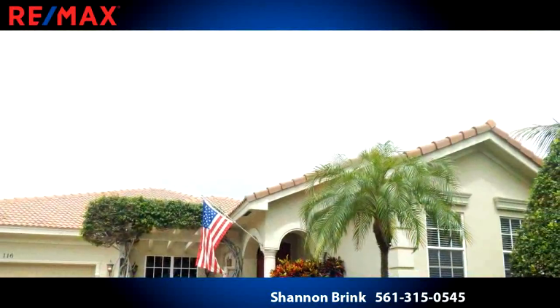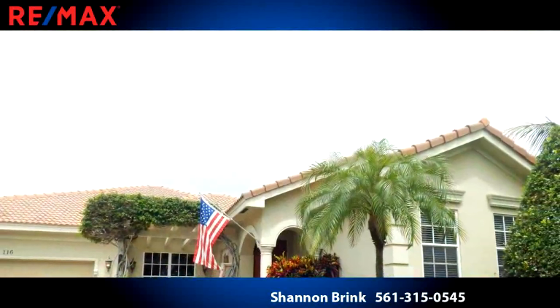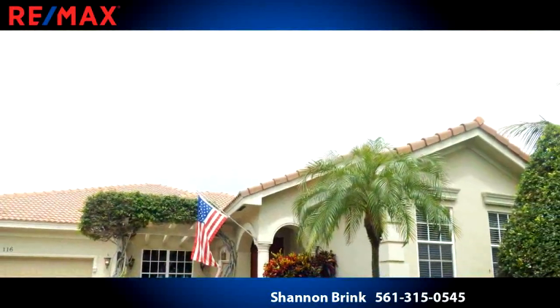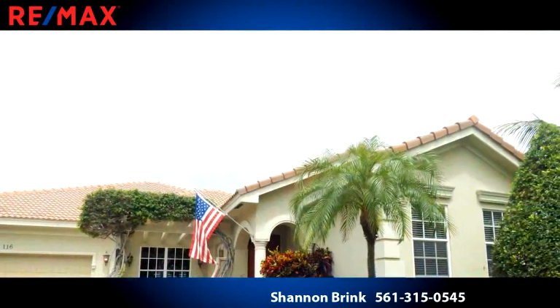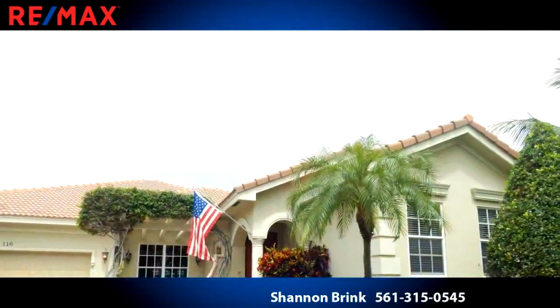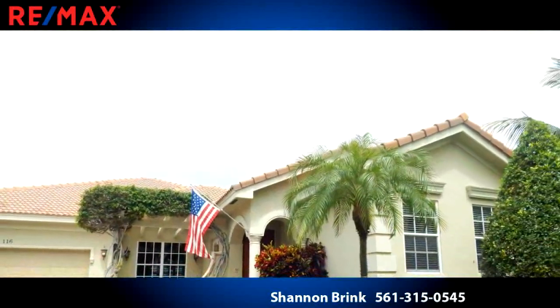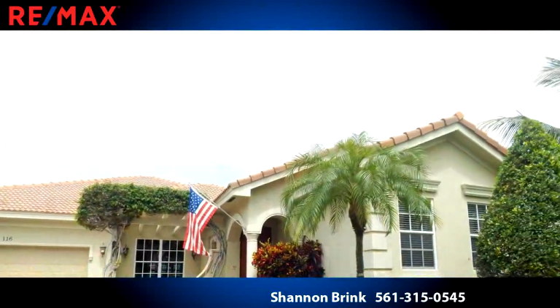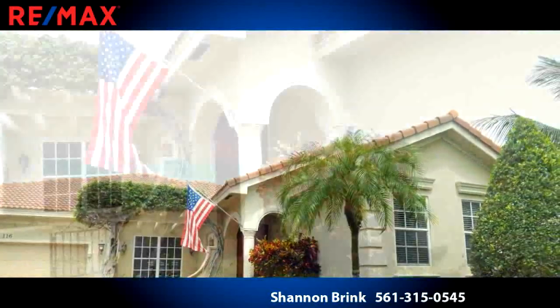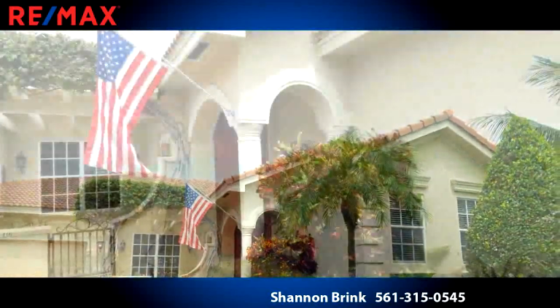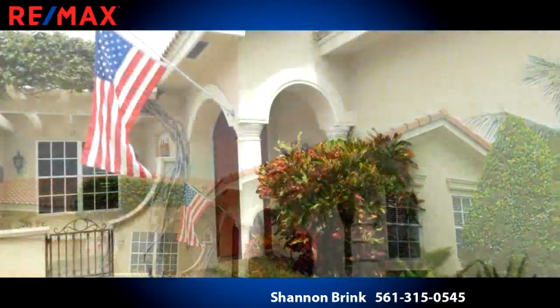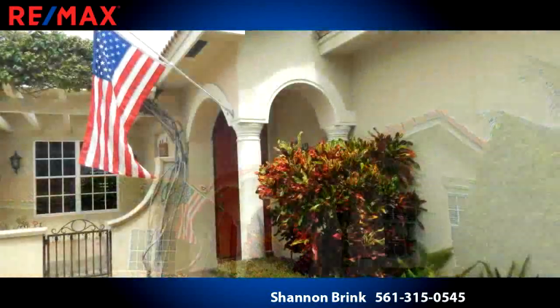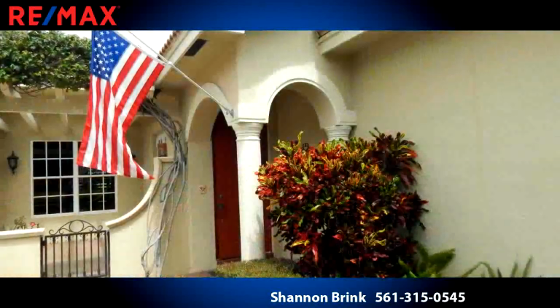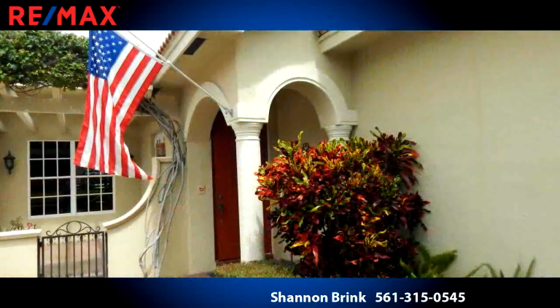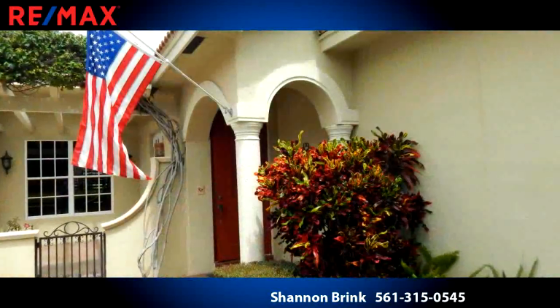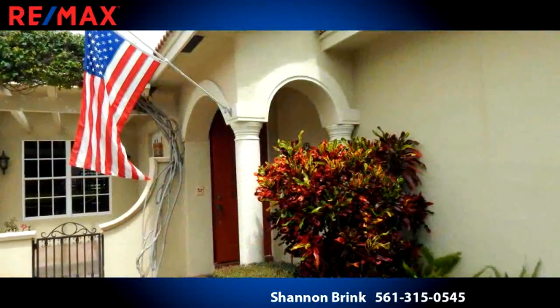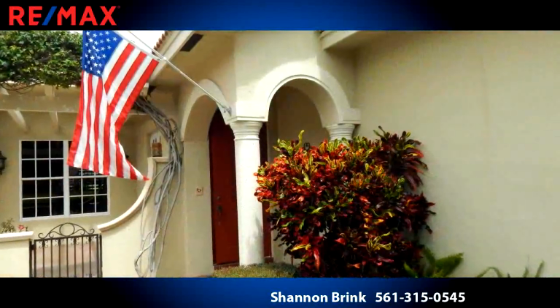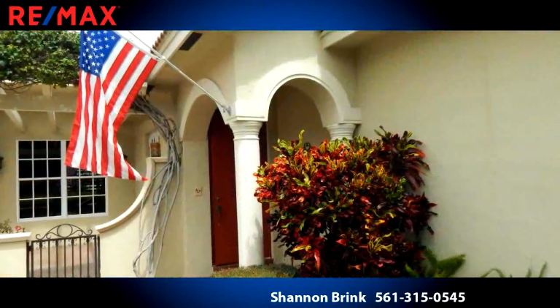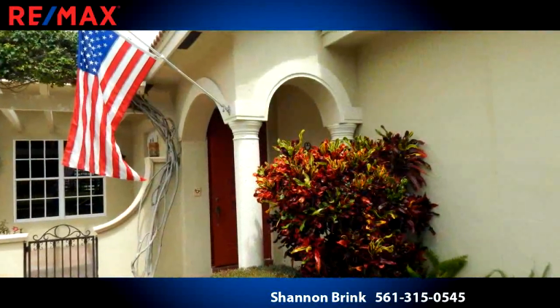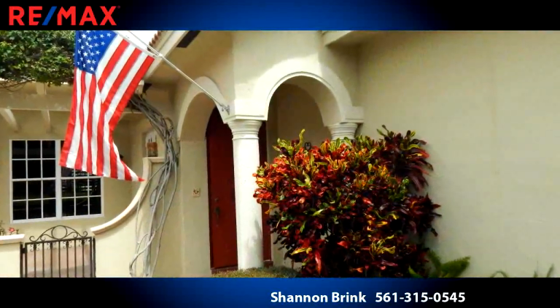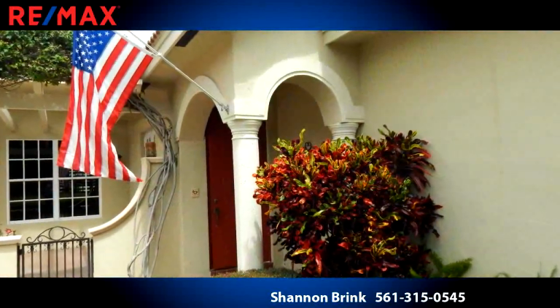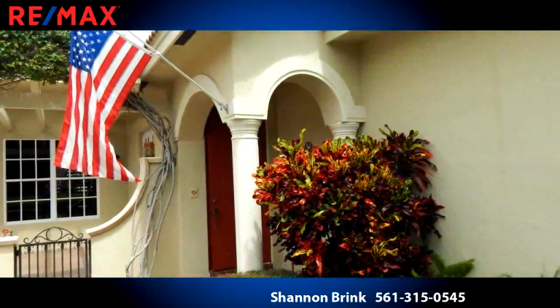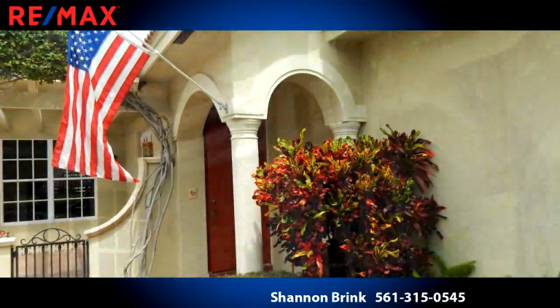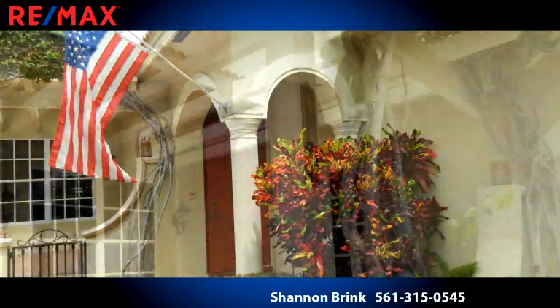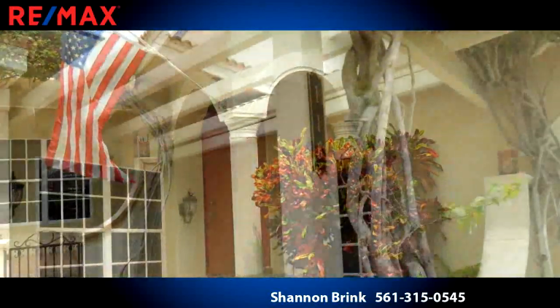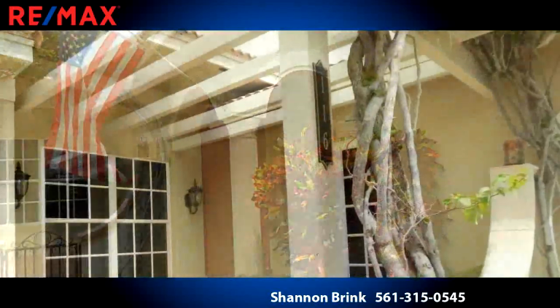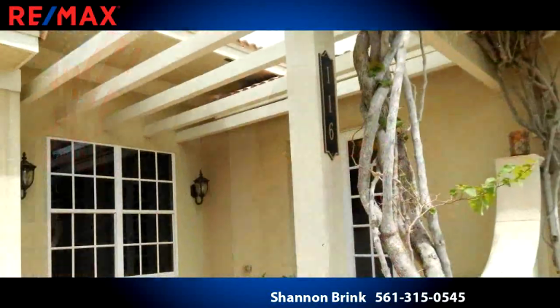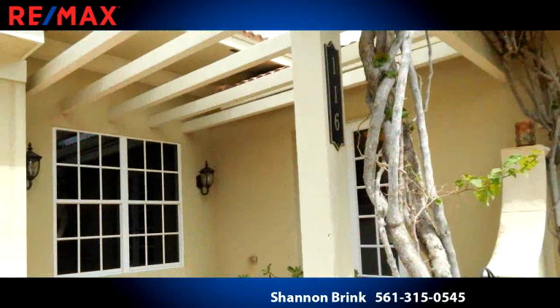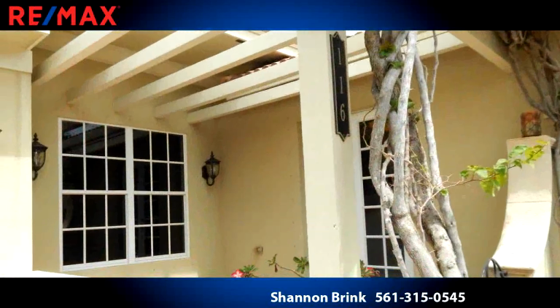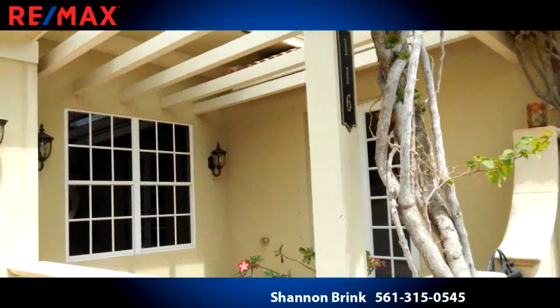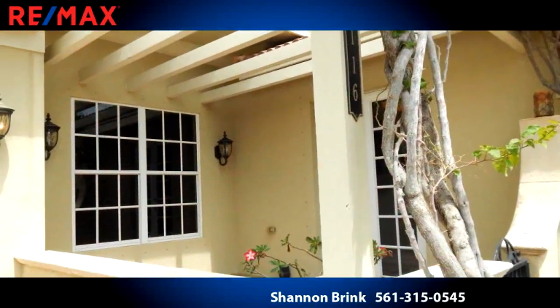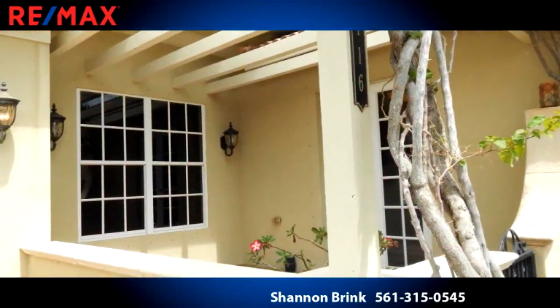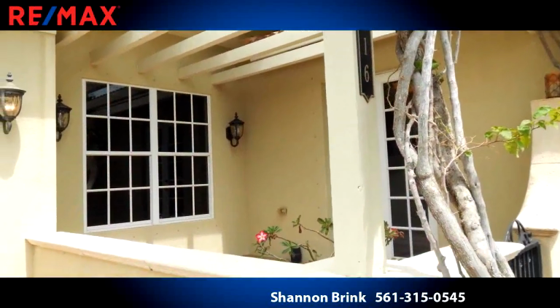For more information or to schedule a showing, contact 561-315-0545.